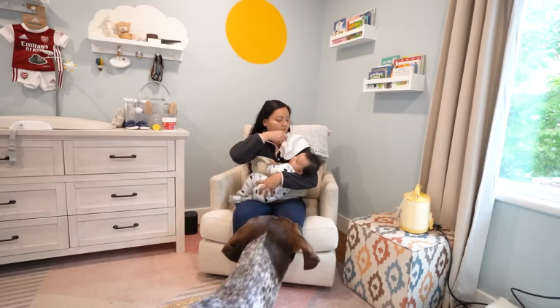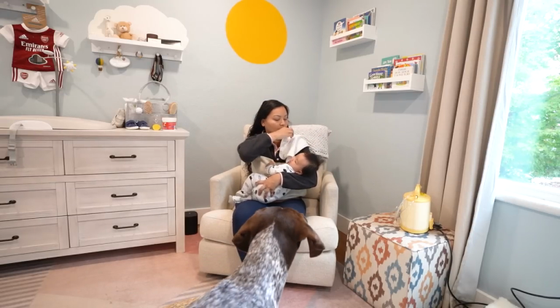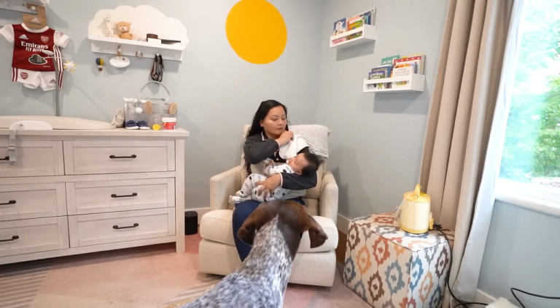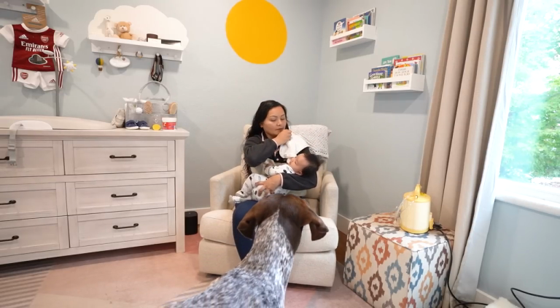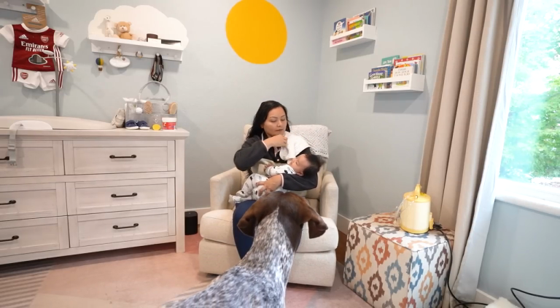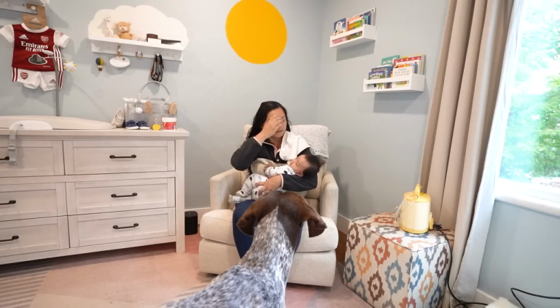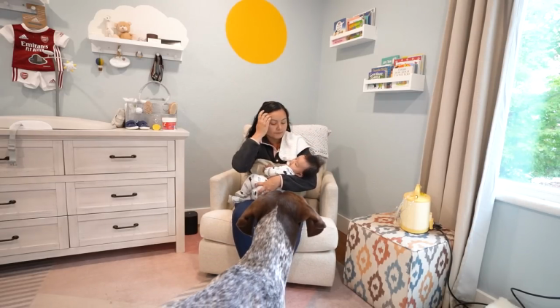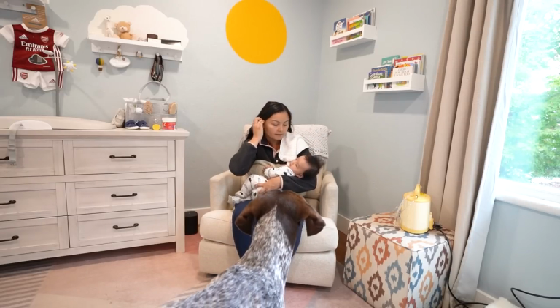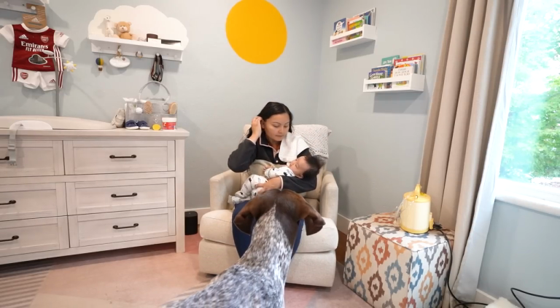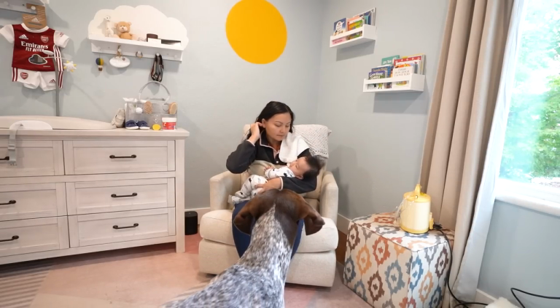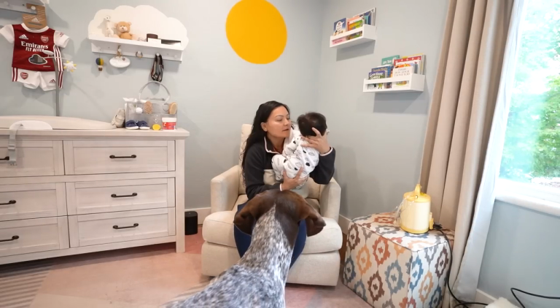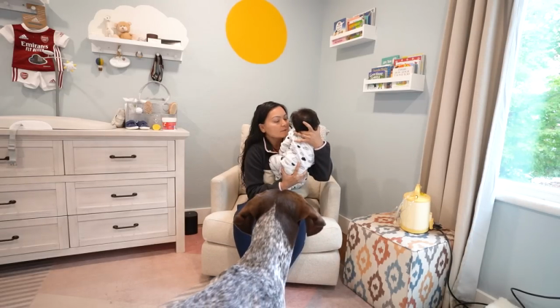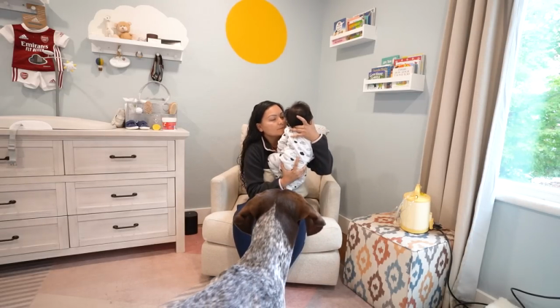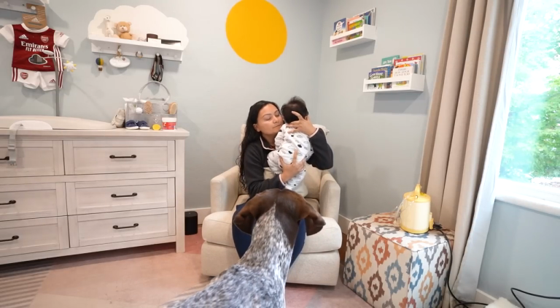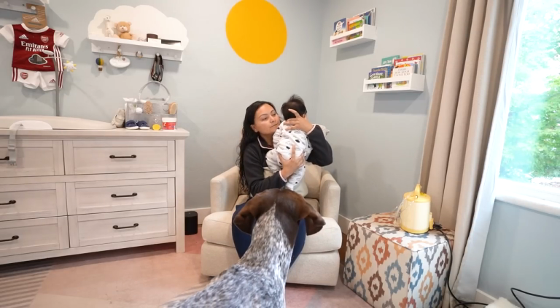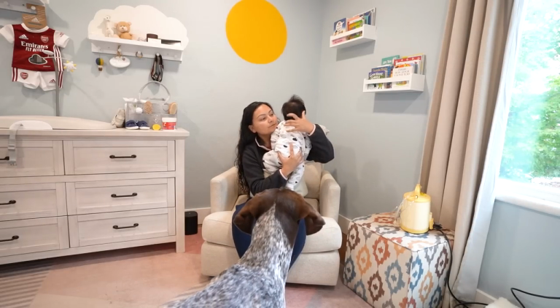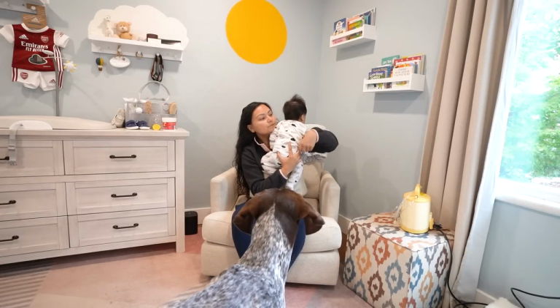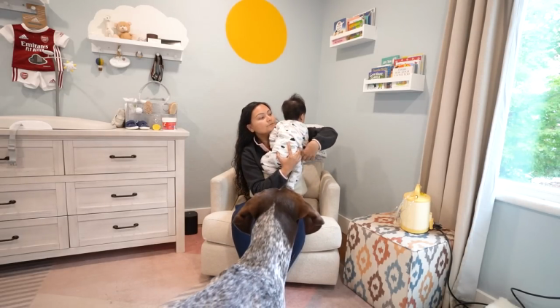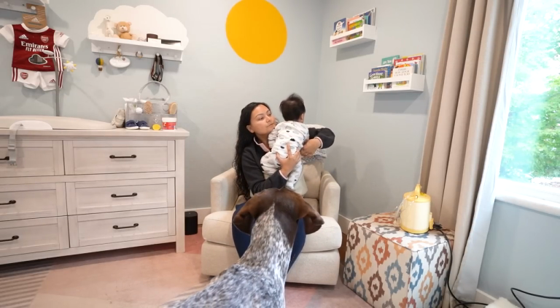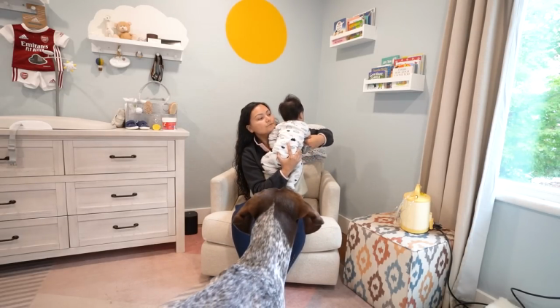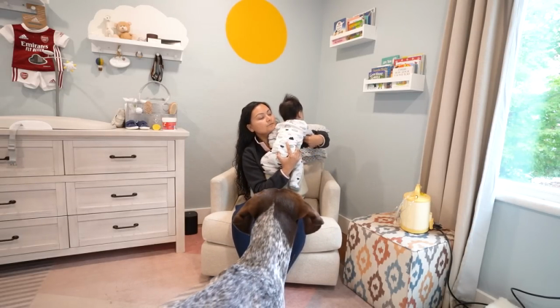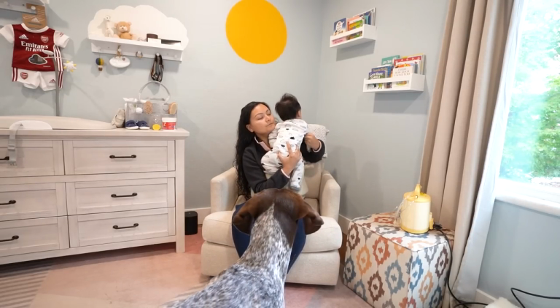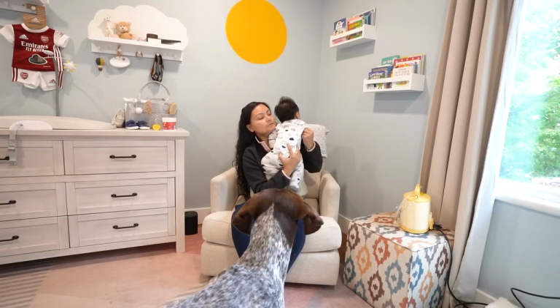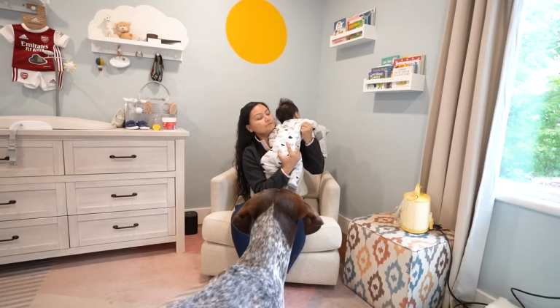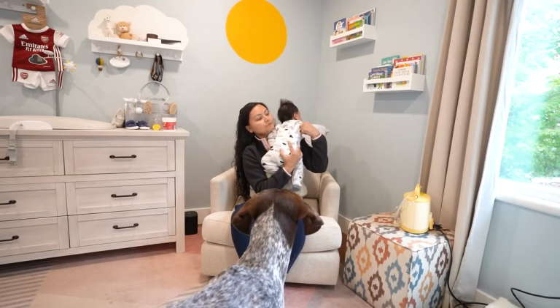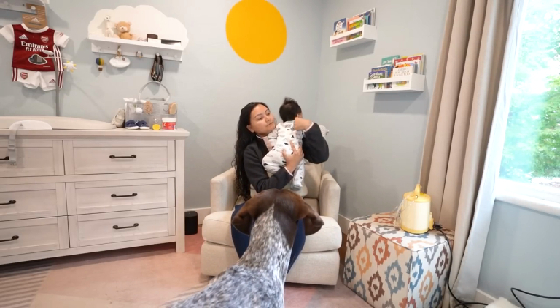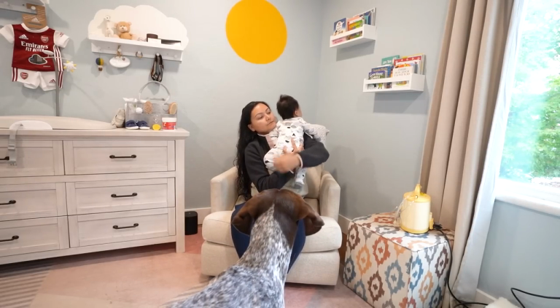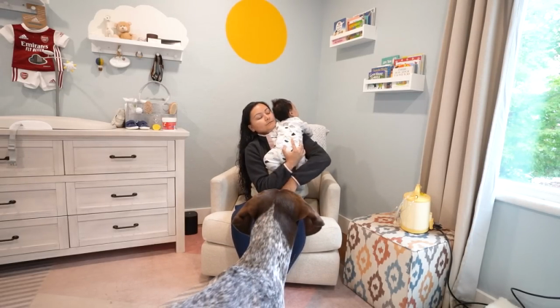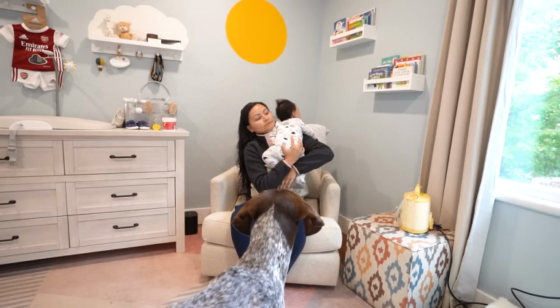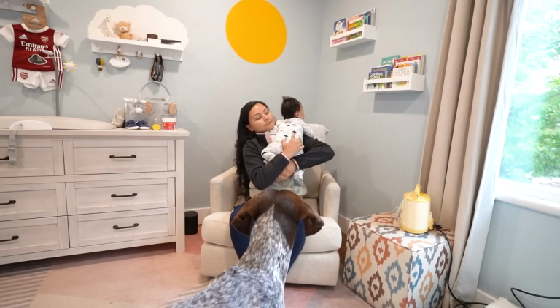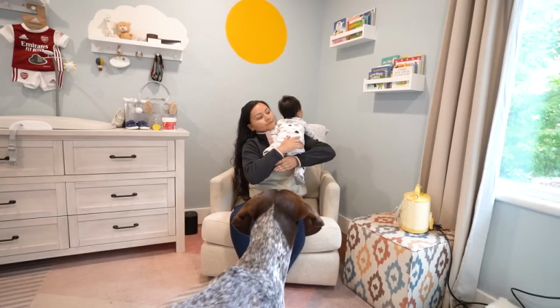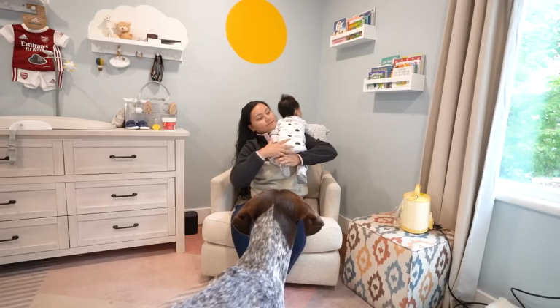Then it's time for another feeding session and getting ready for the first nap of the day.